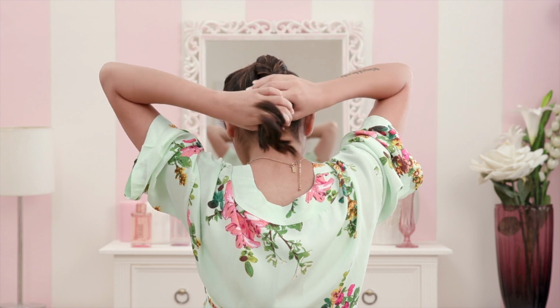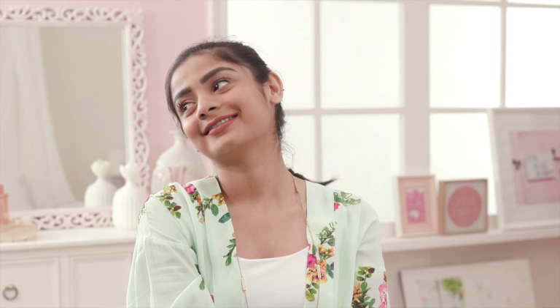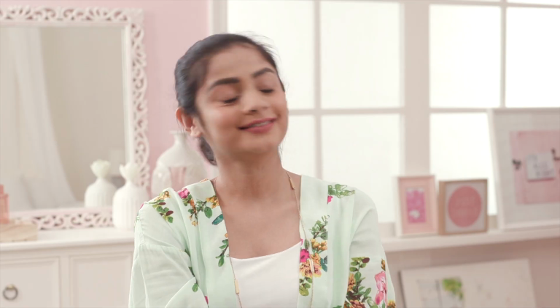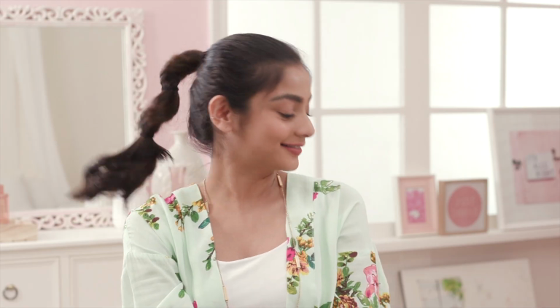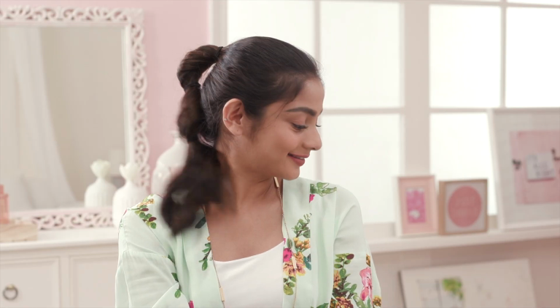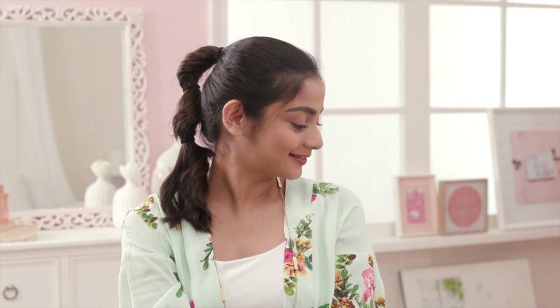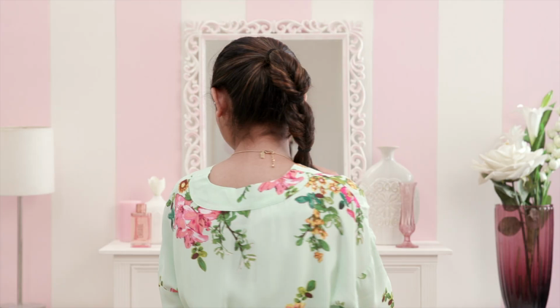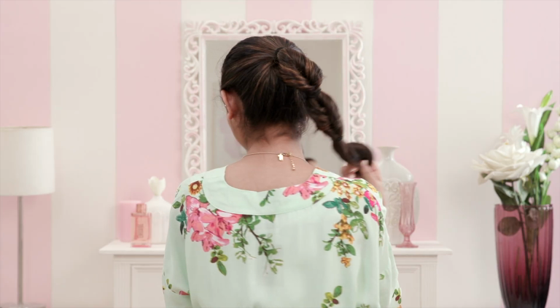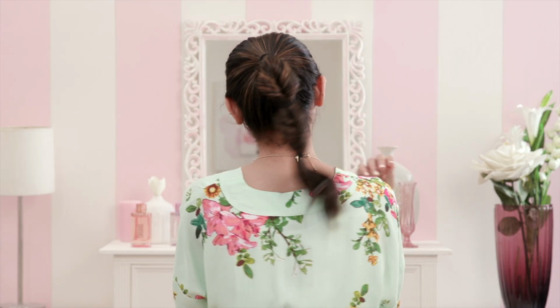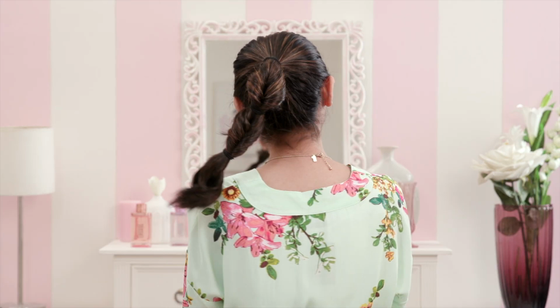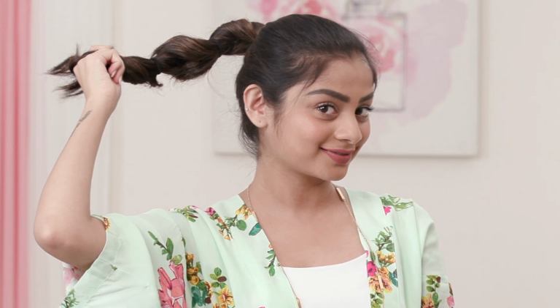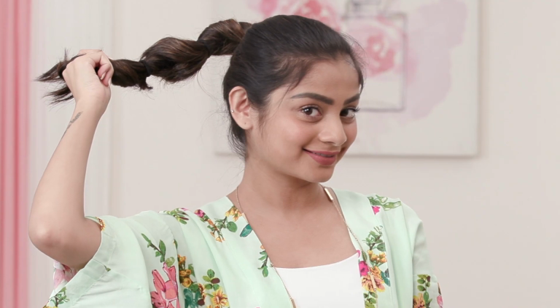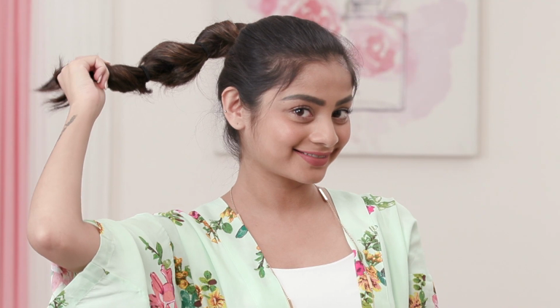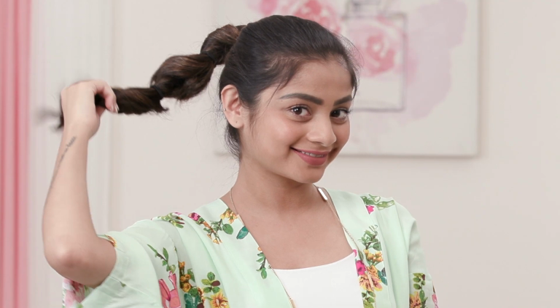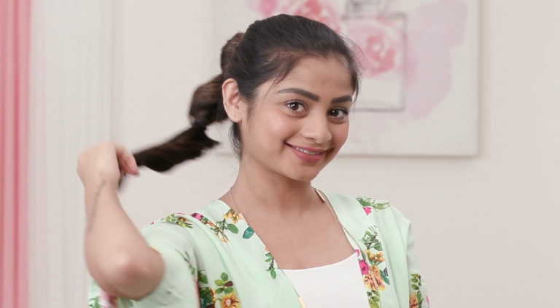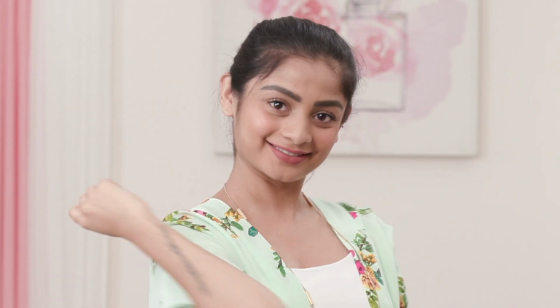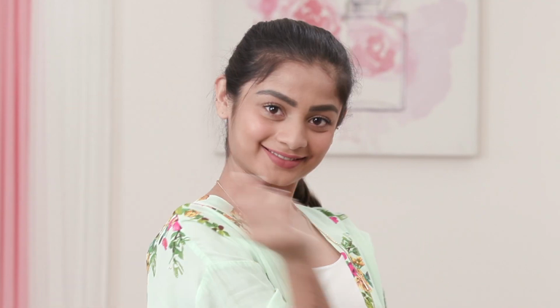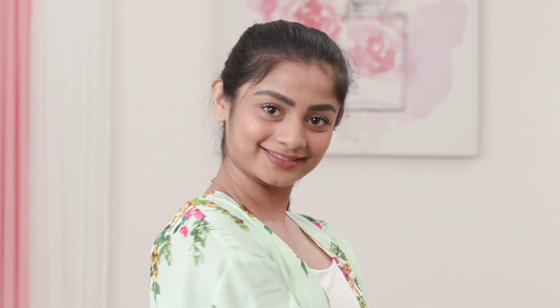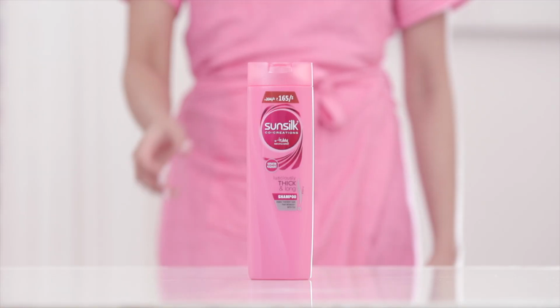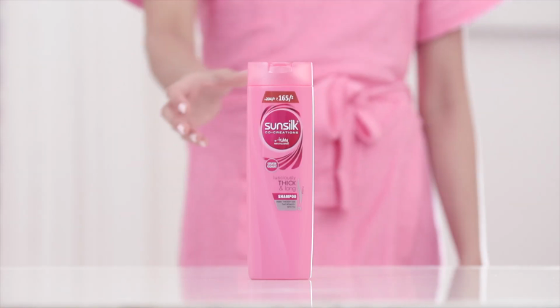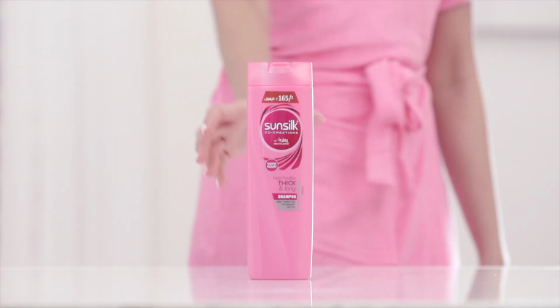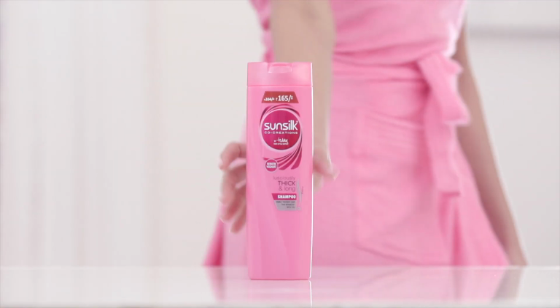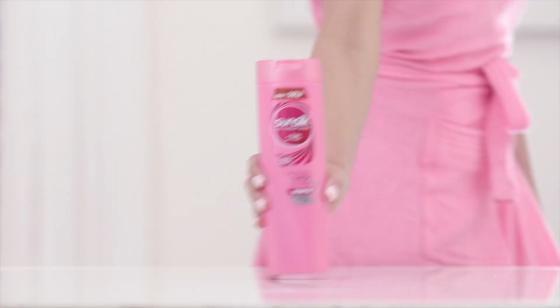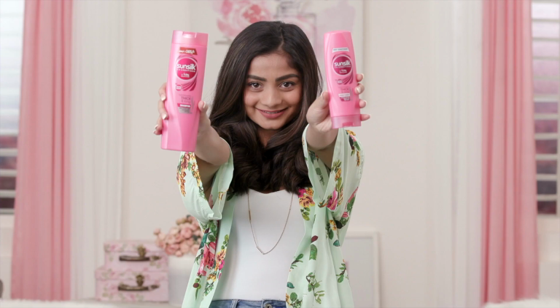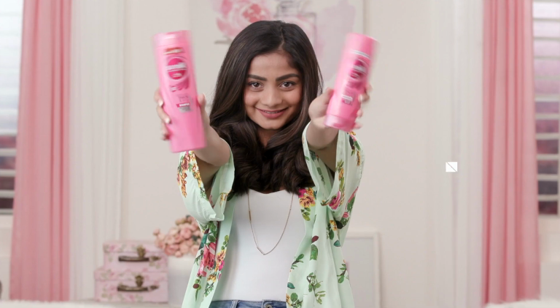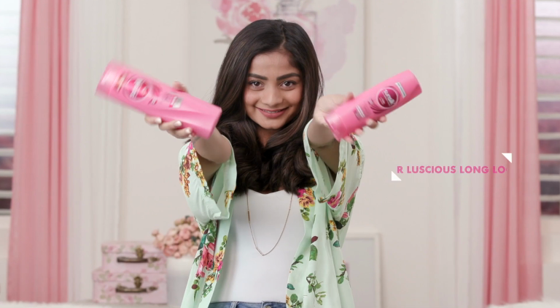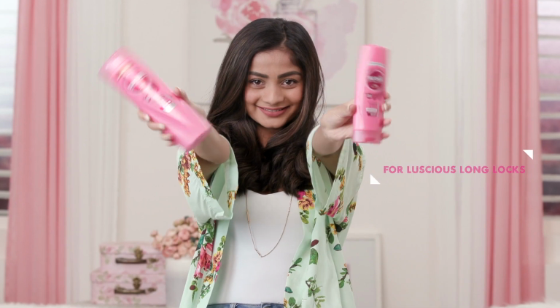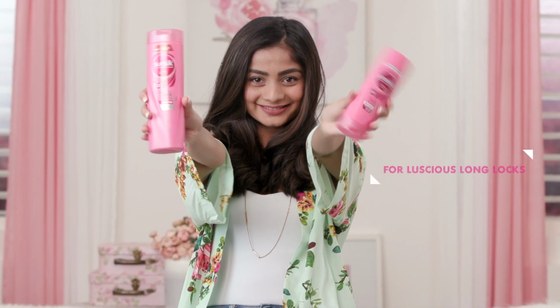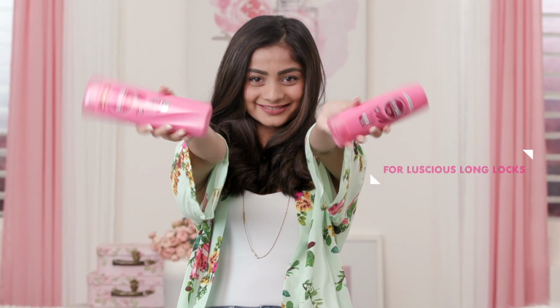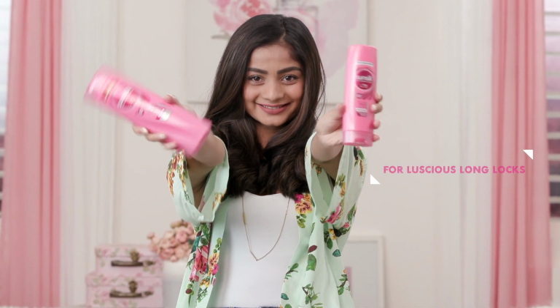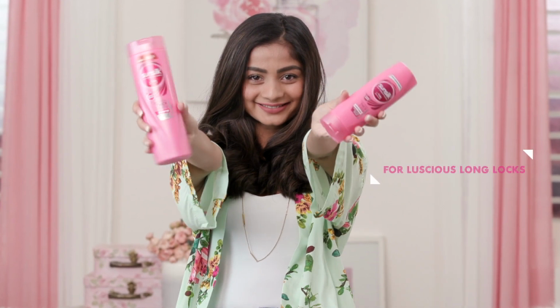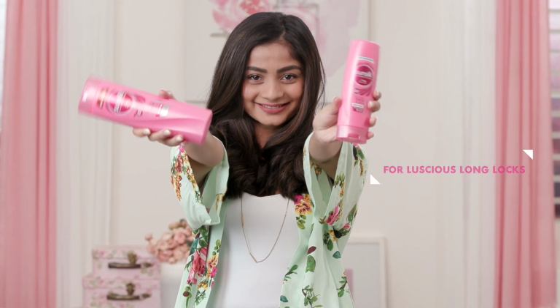Get thick and long hair to flaunt any hairstyle all year round with a keratin yogurt based shampoo, like this one from Sunsilk.